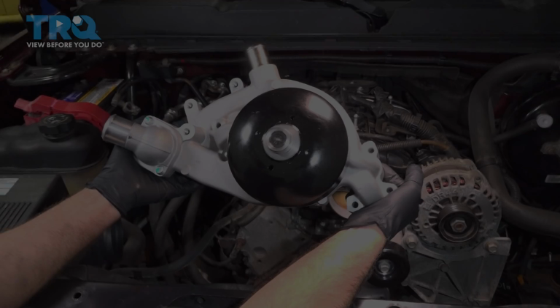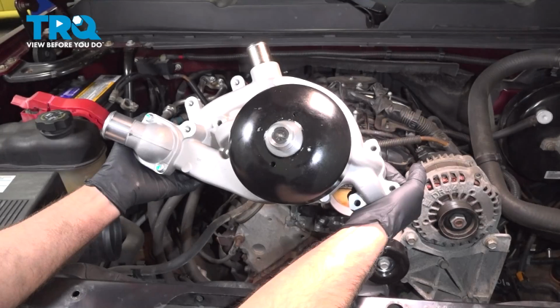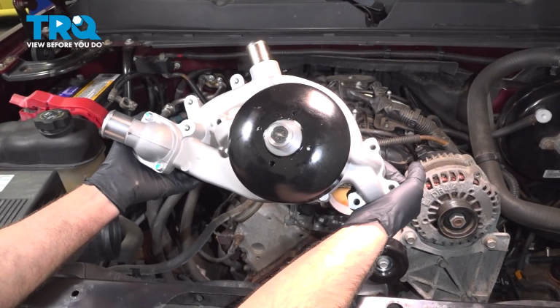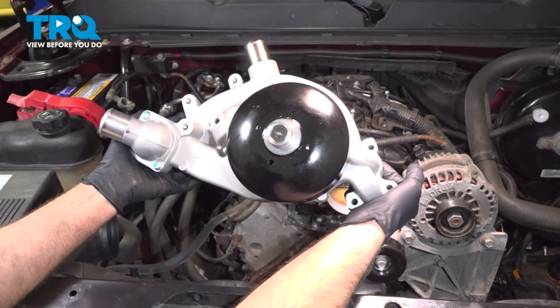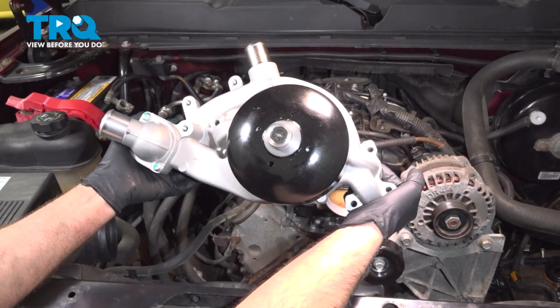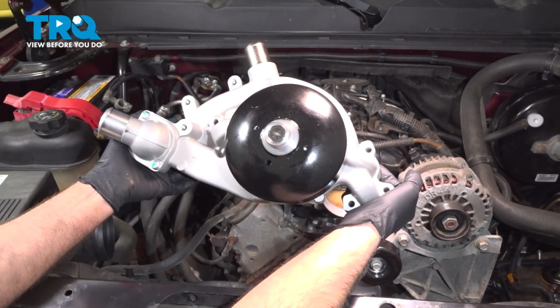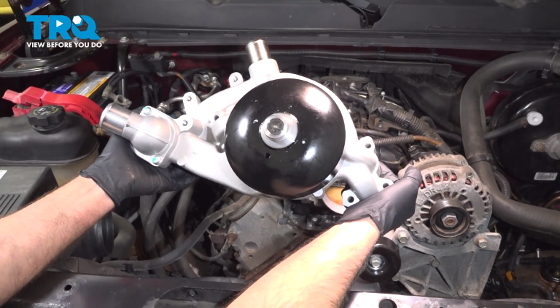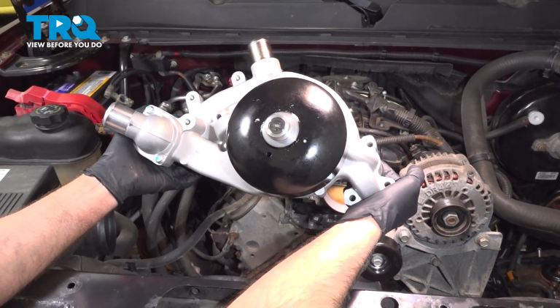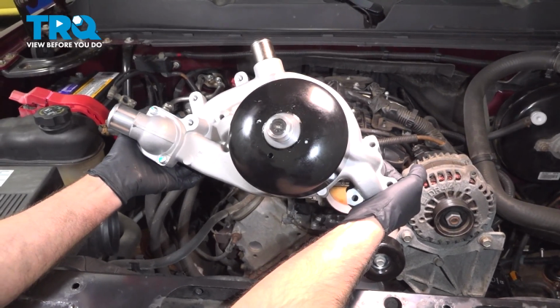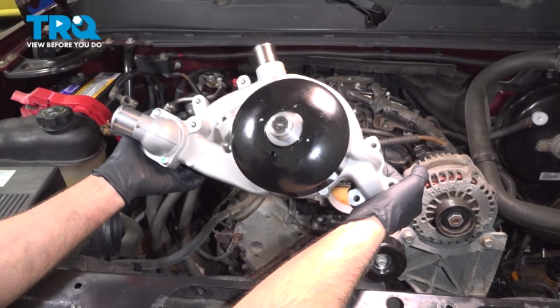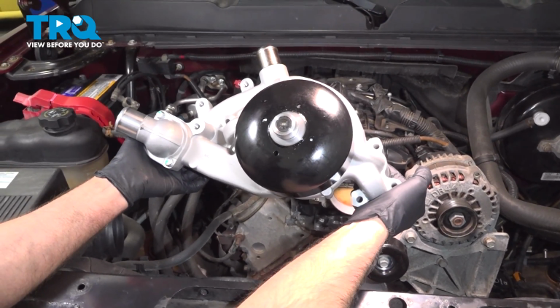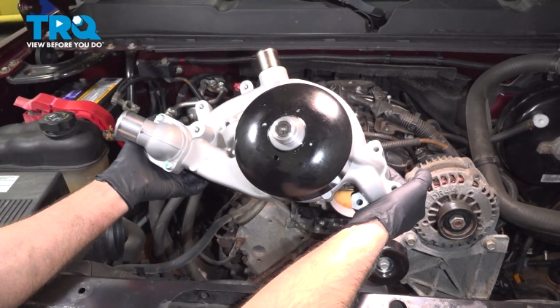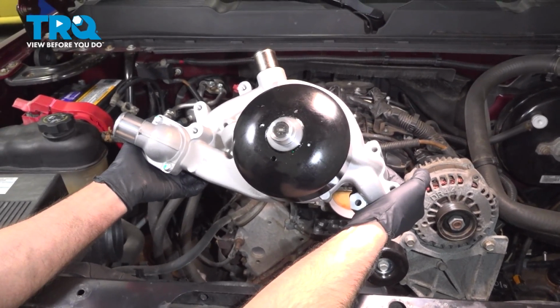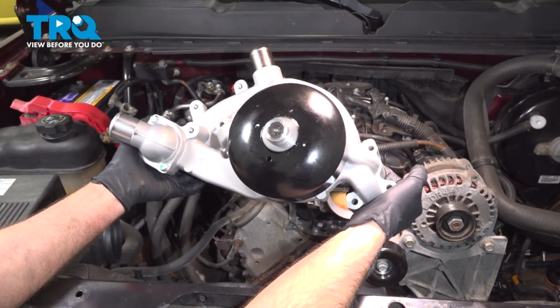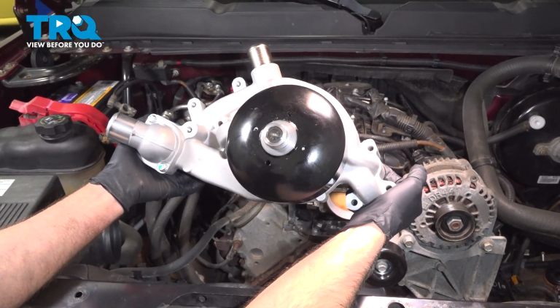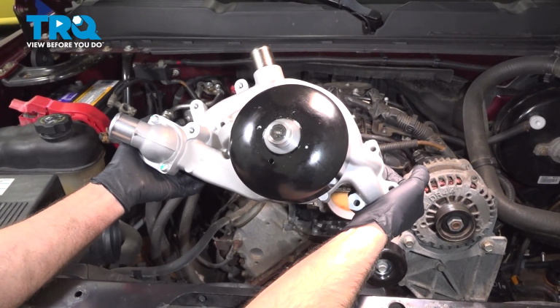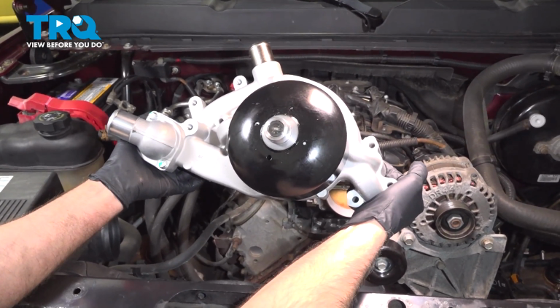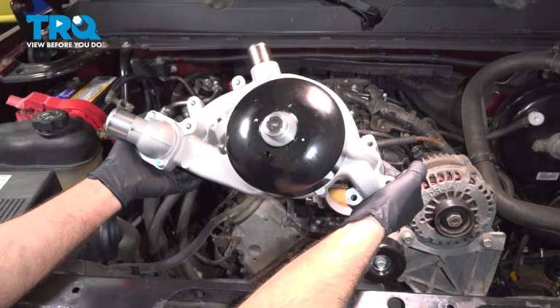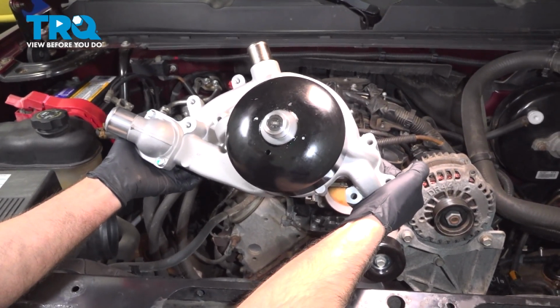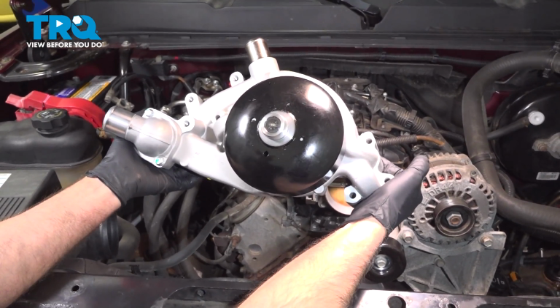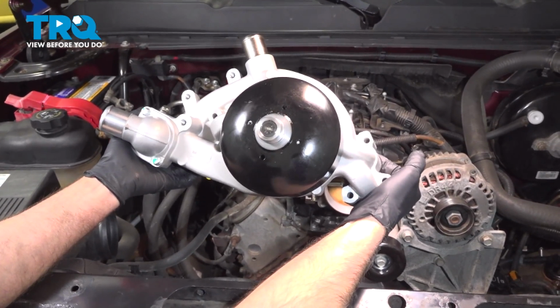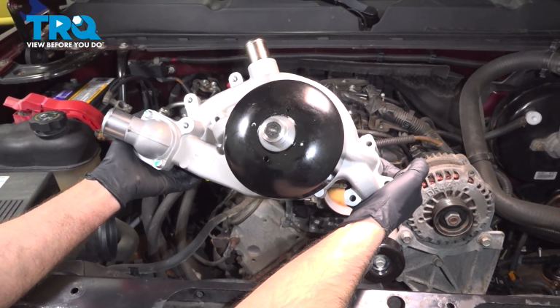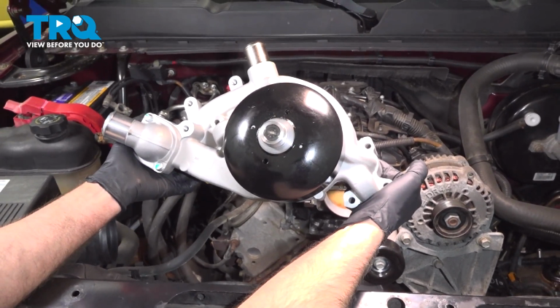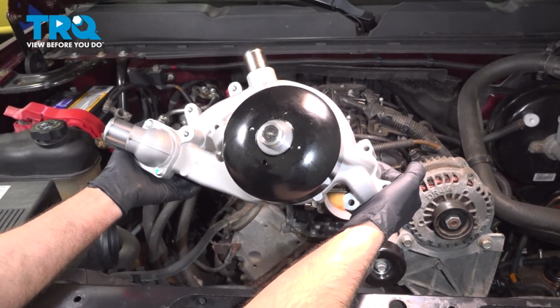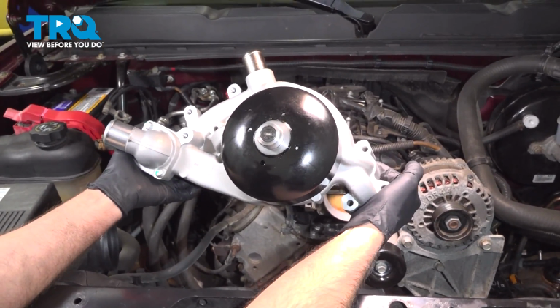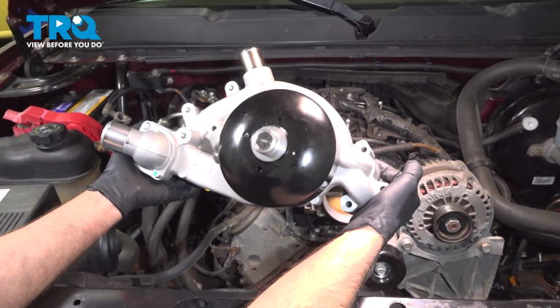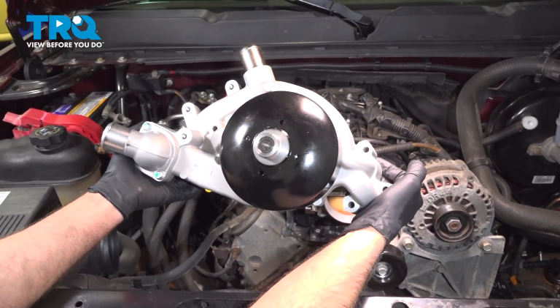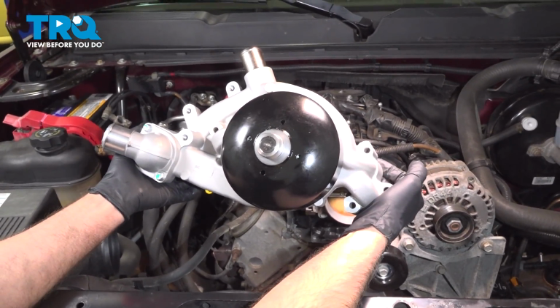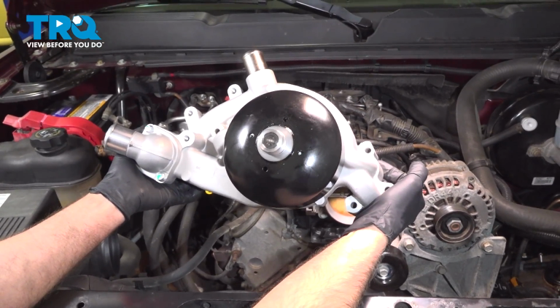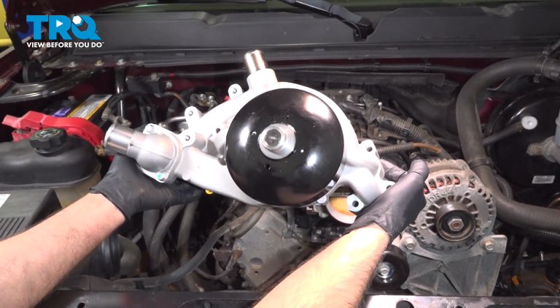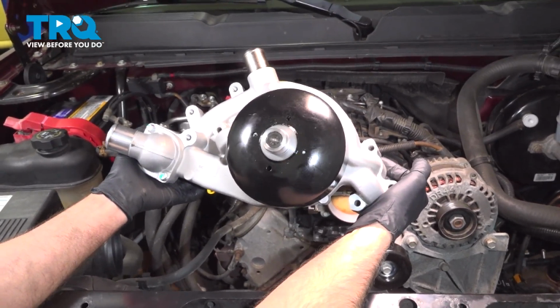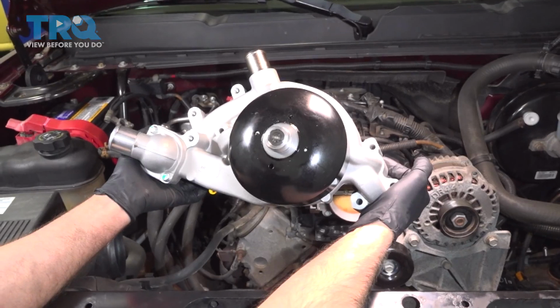In this video, I'm going to show you how to replace the water pump on this Chevy Silverado. Let's get into it.